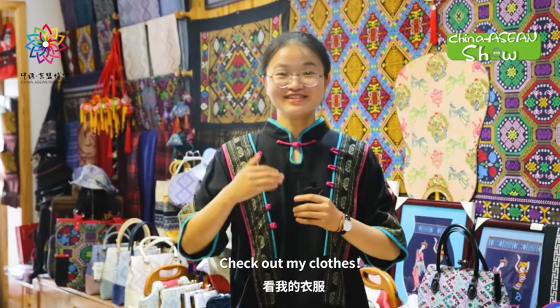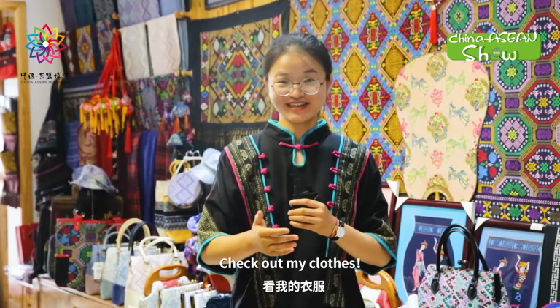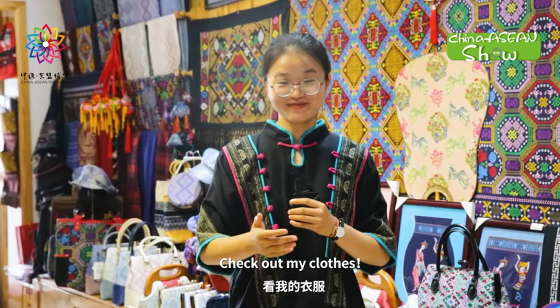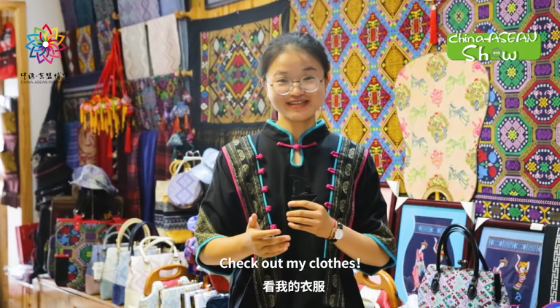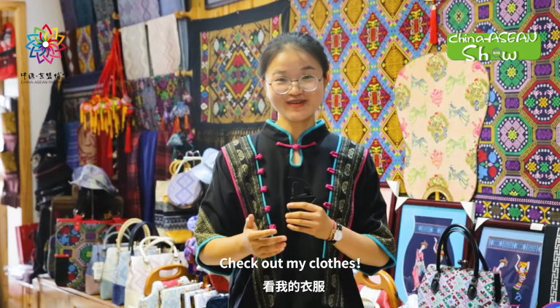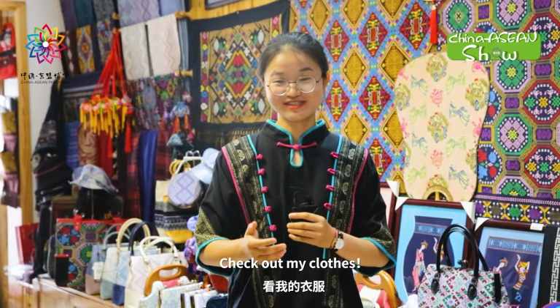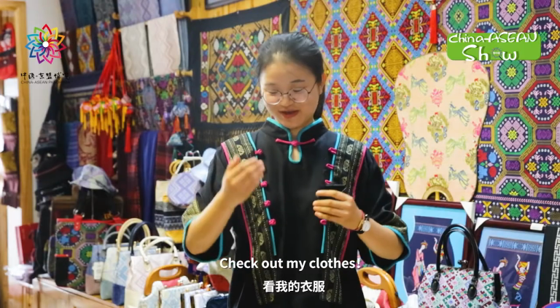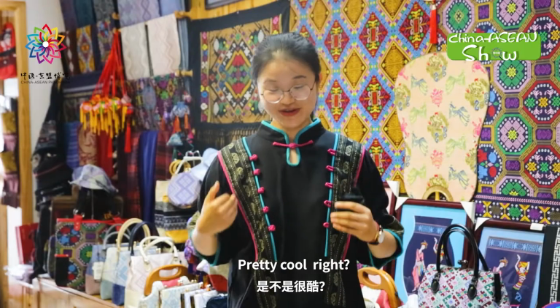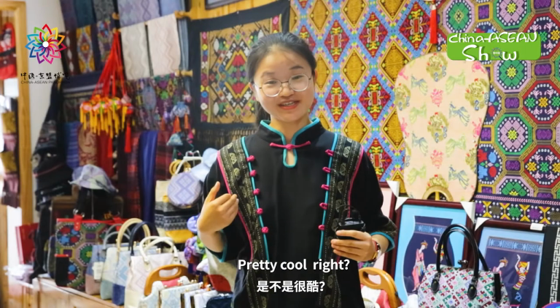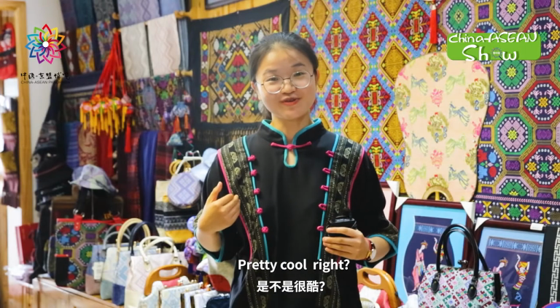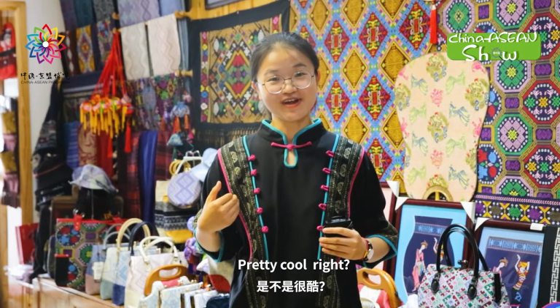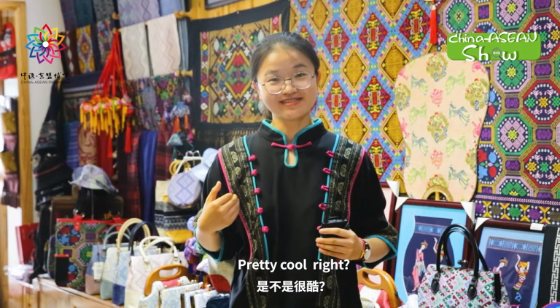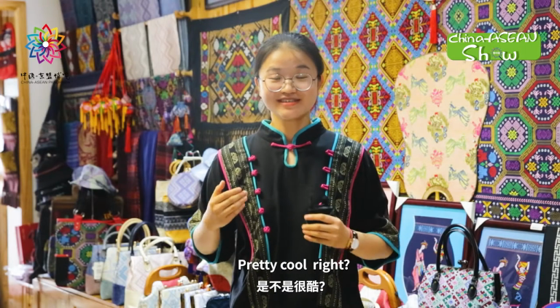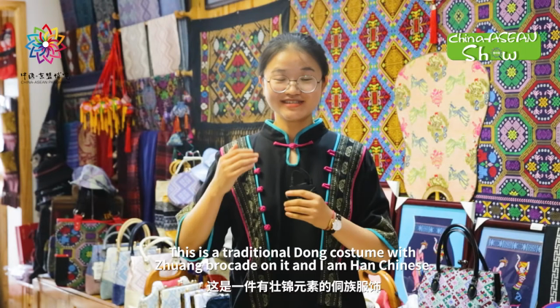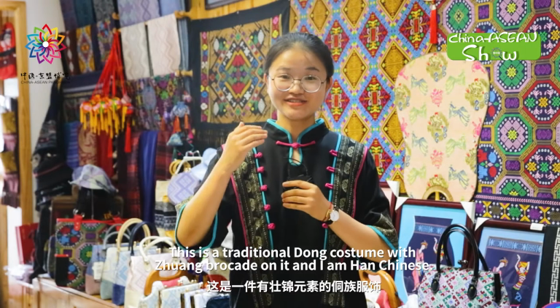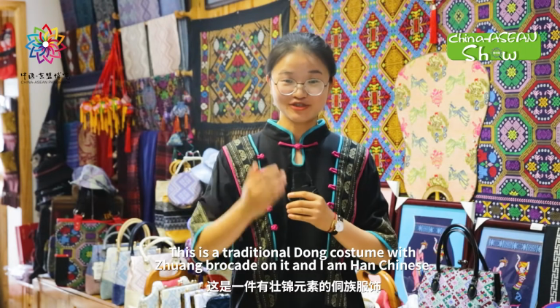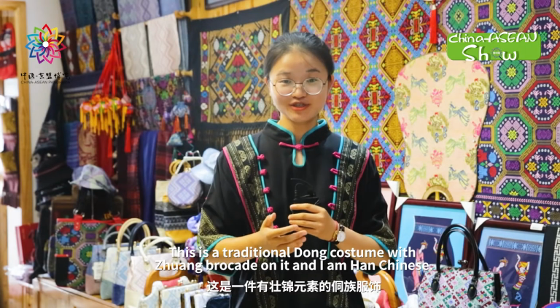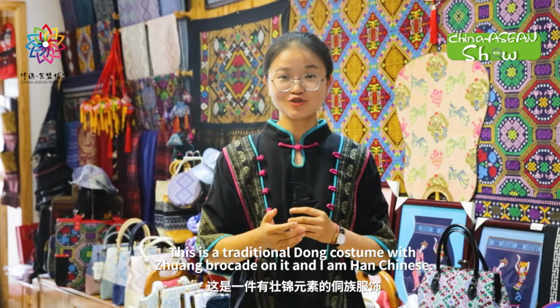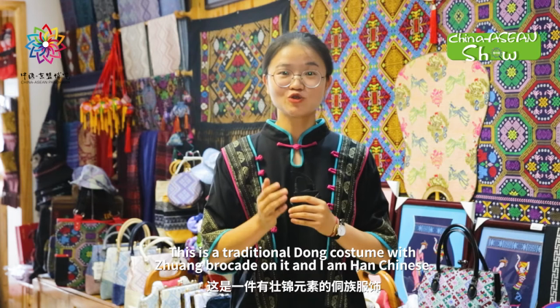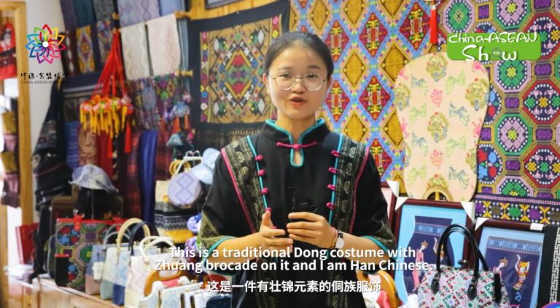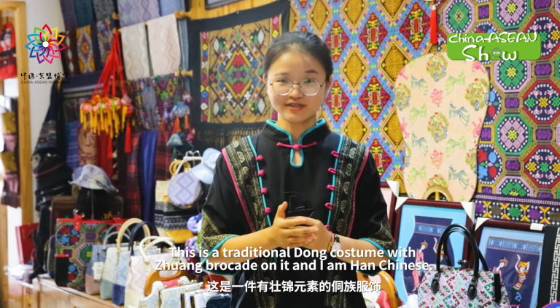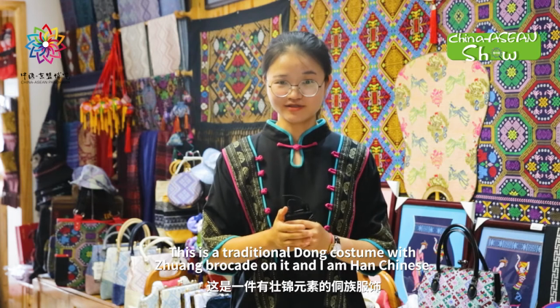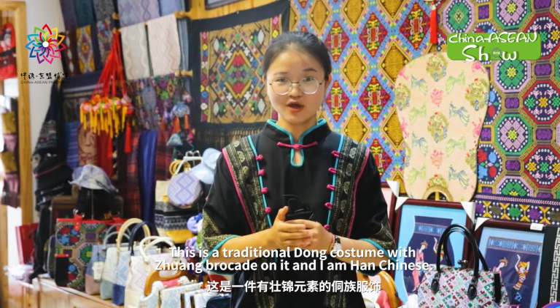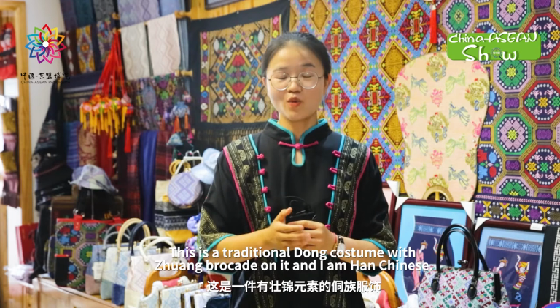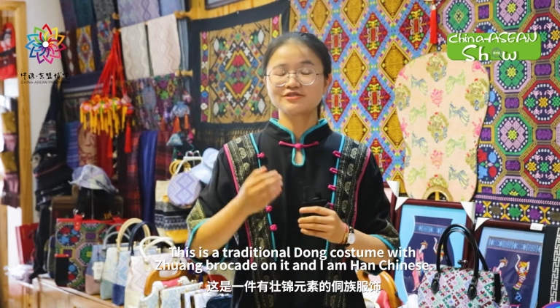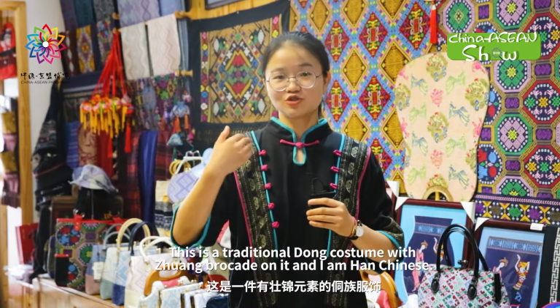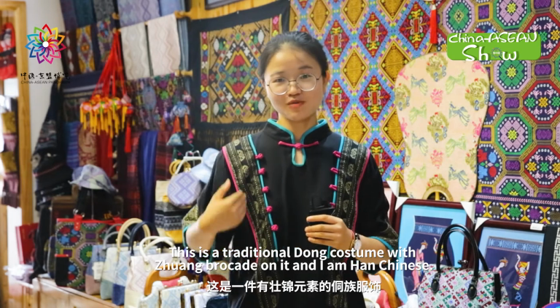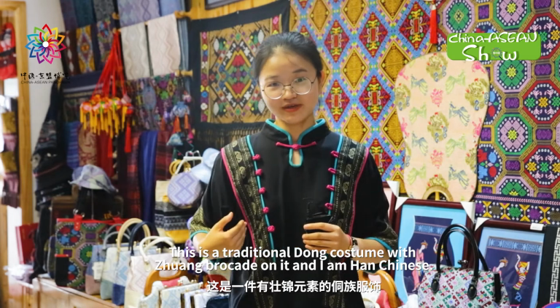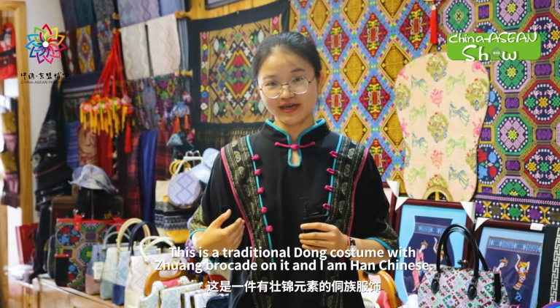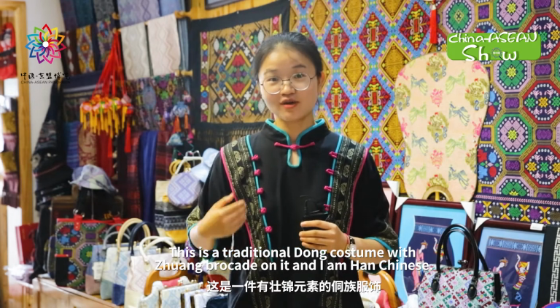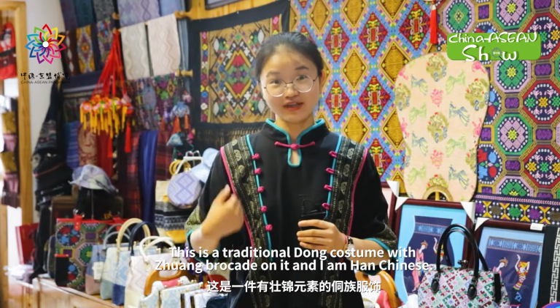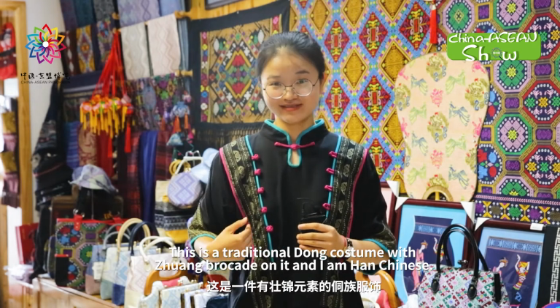Check out my clothes — pretty cool, right? This is a traditional Dong costume with Zhuang Brocade on it. And I am Han Chinese — that's amazing!